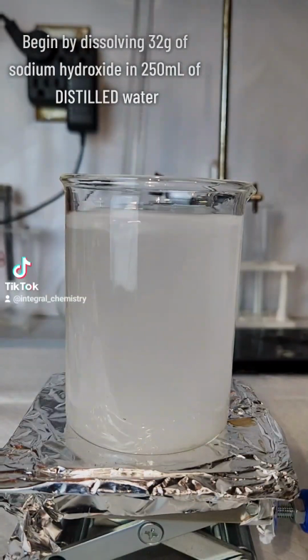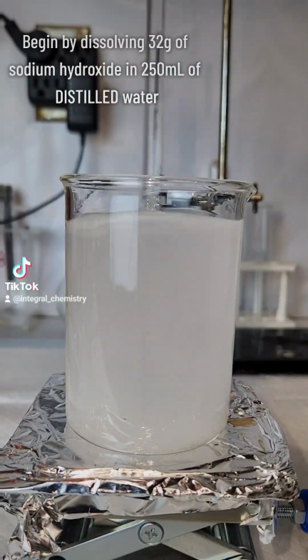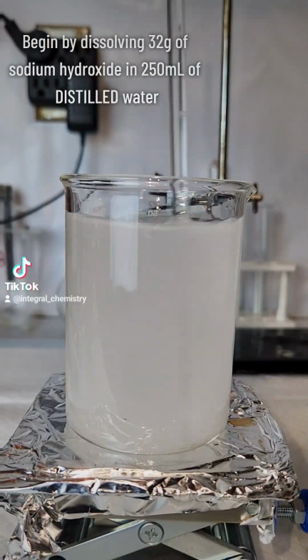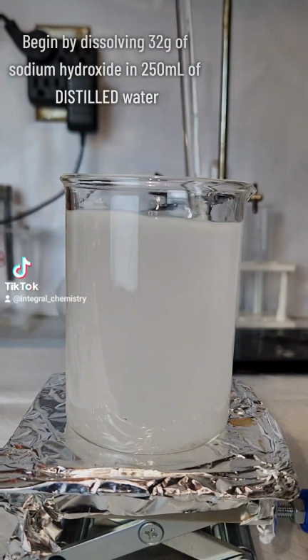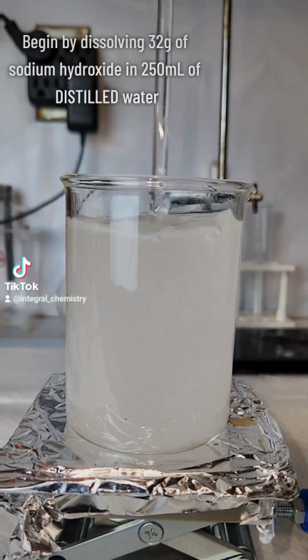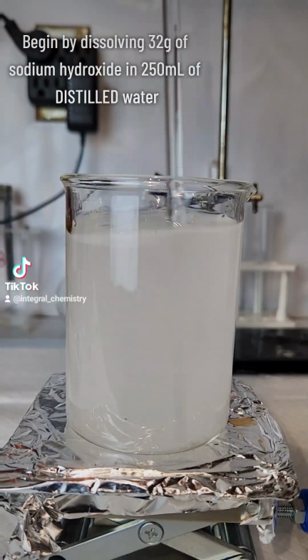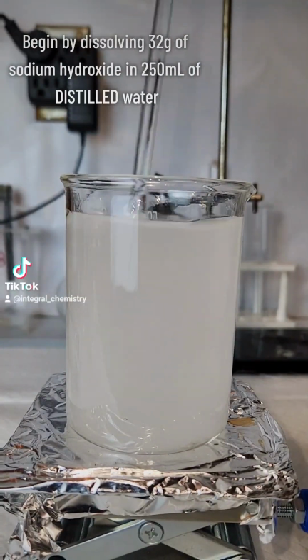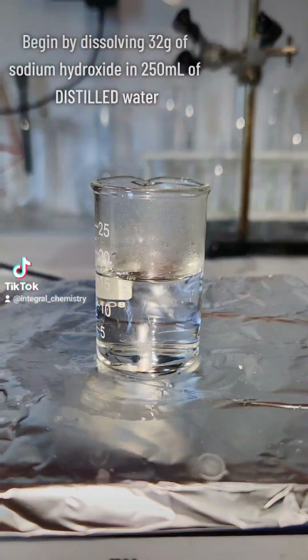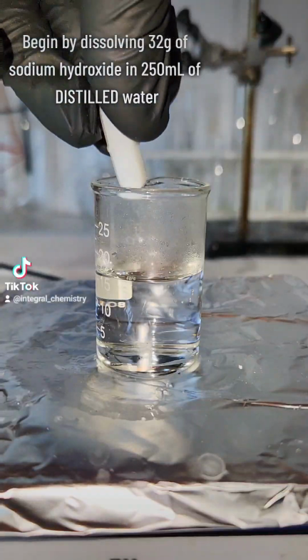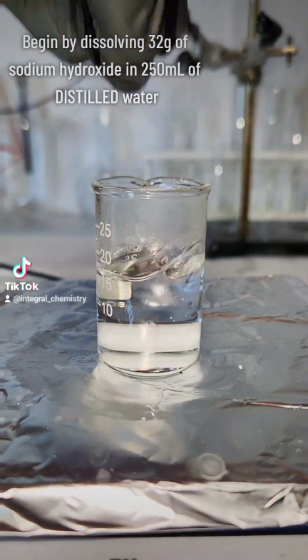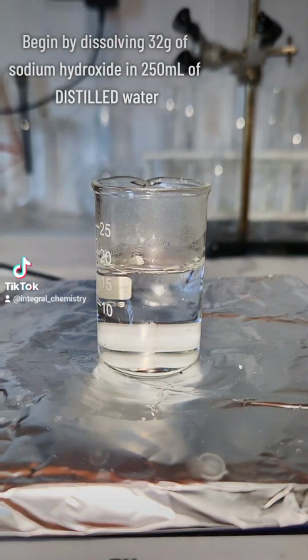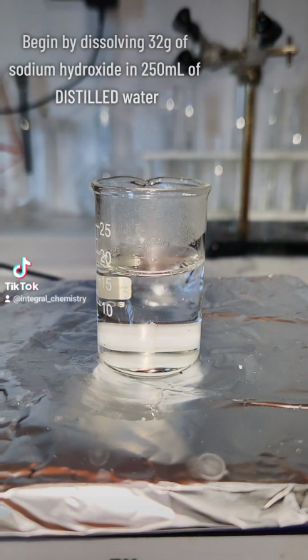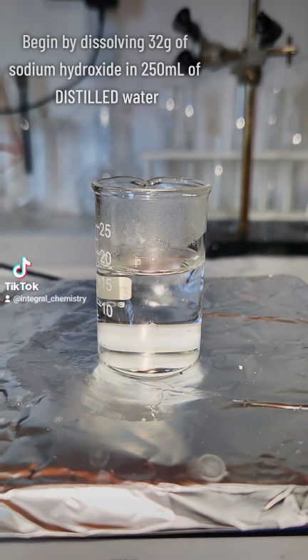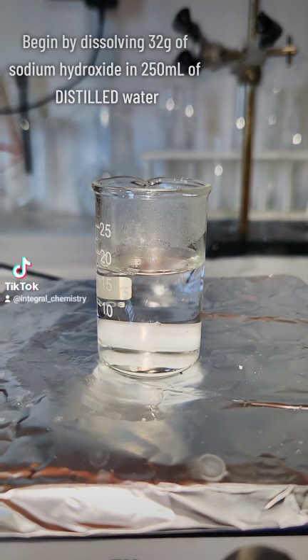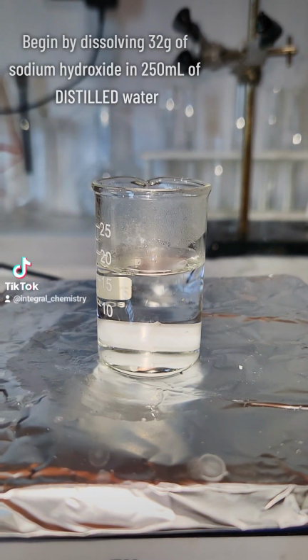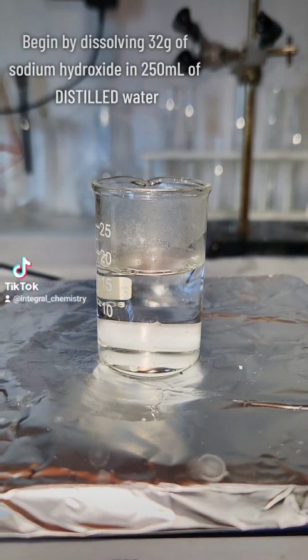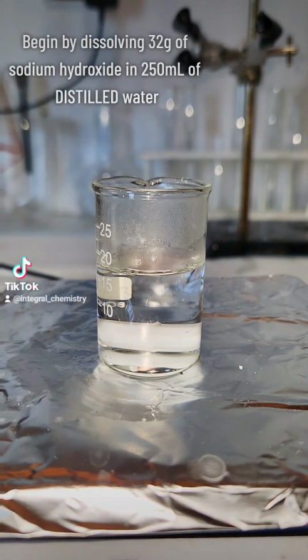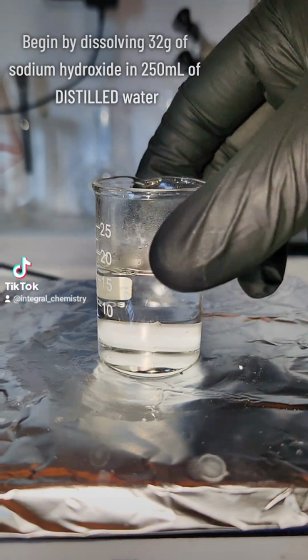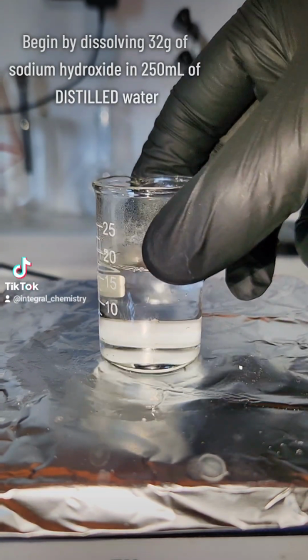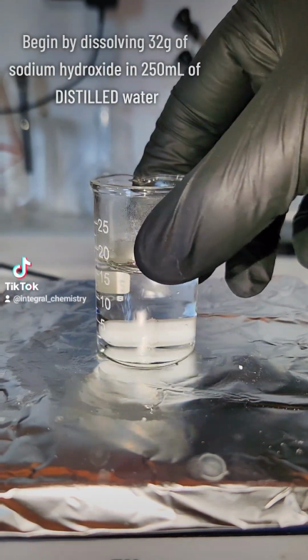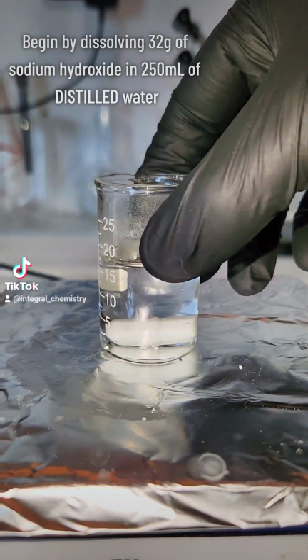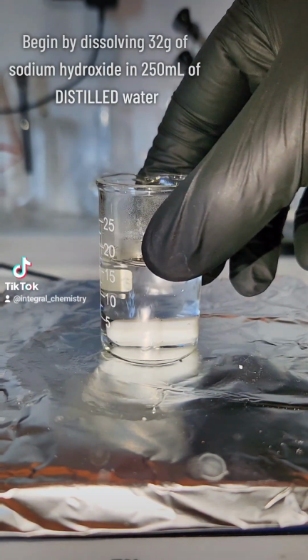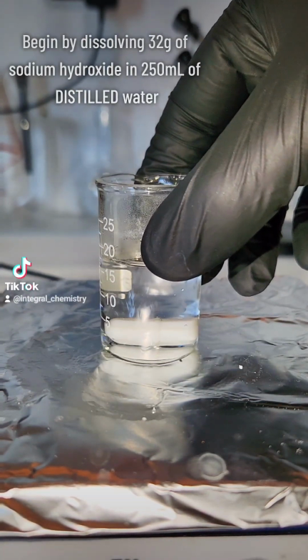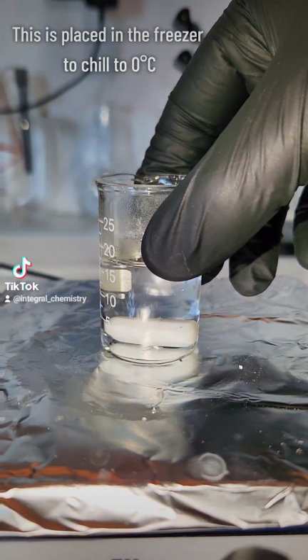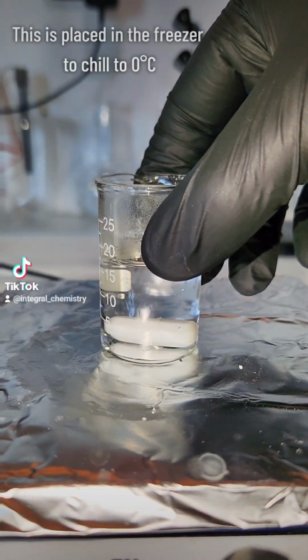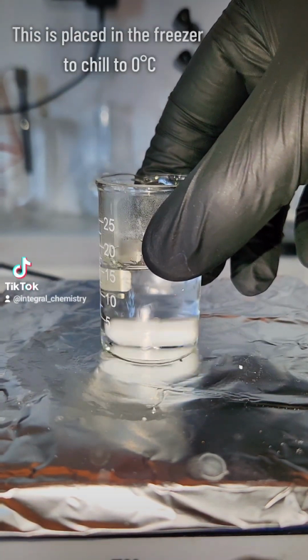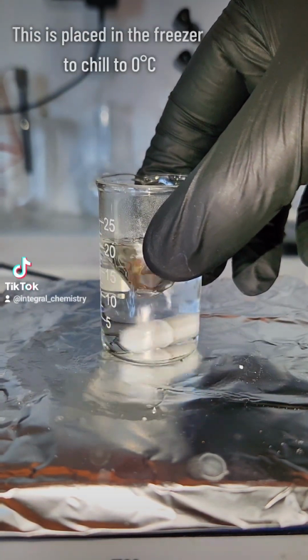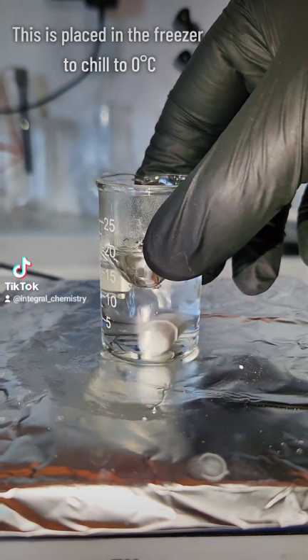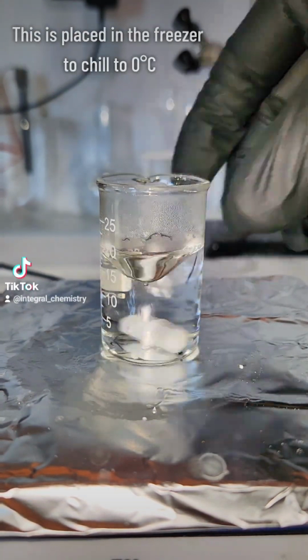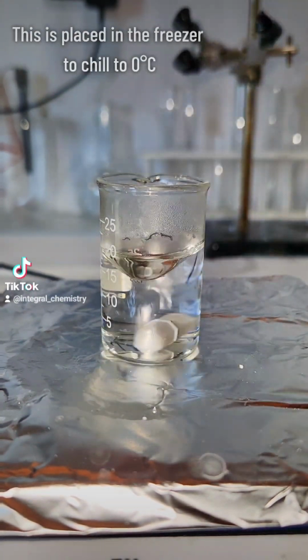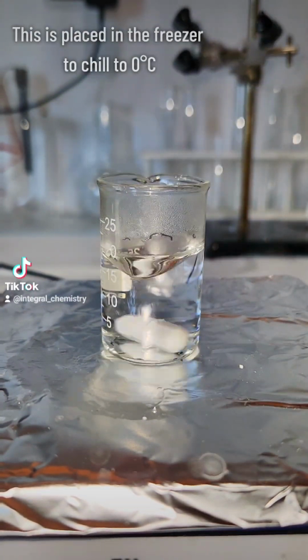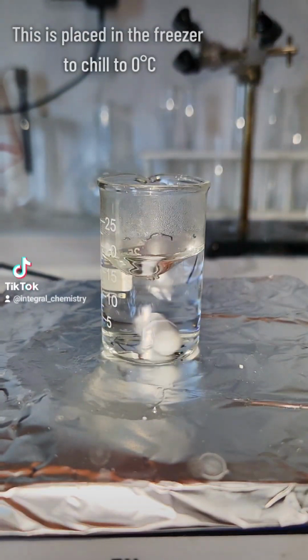To get started, I dissolve 32 grams of sodium hydroxide in 250 milliliters of water and put it in the freezer. Meanwhile,